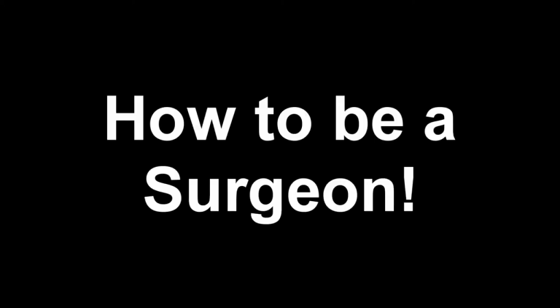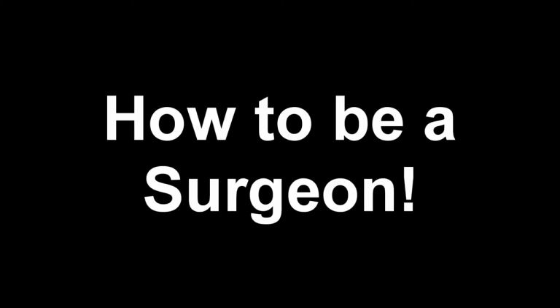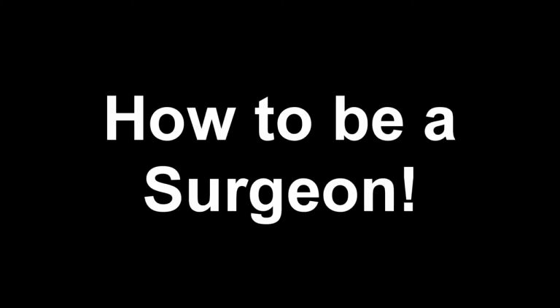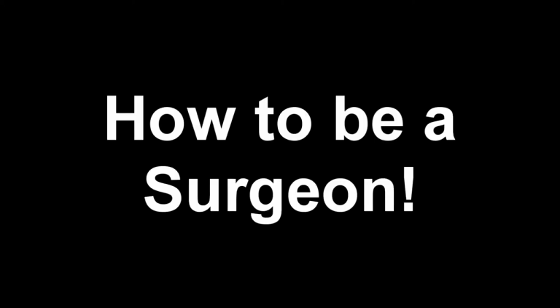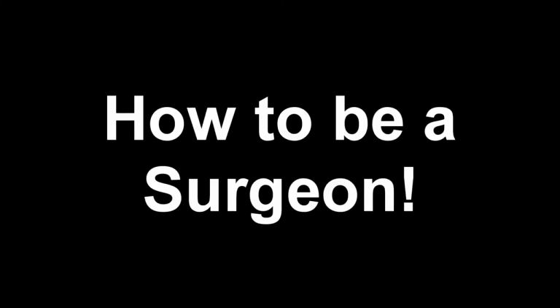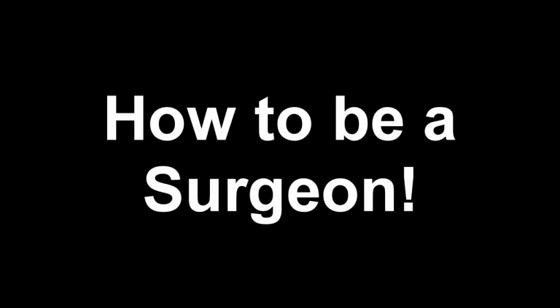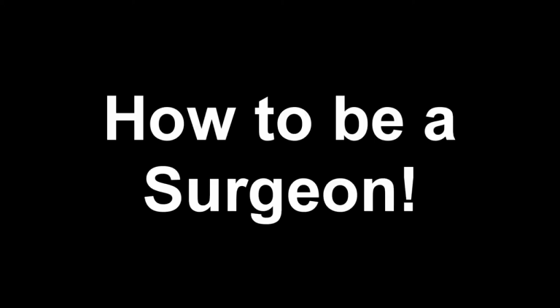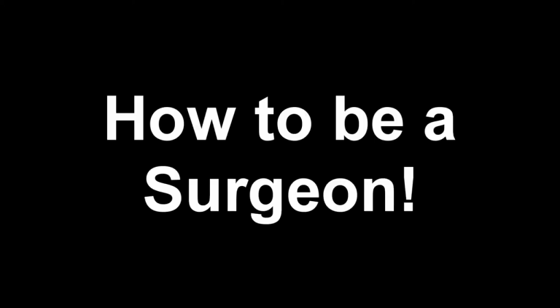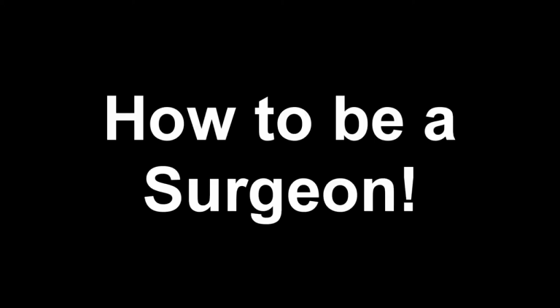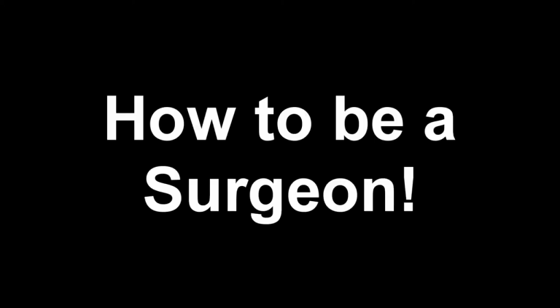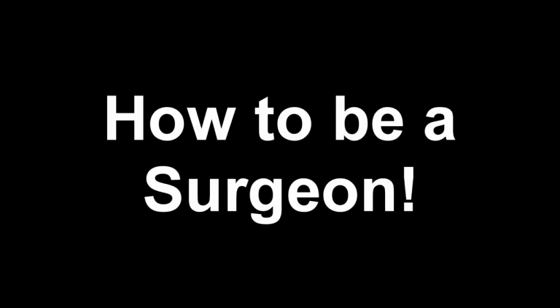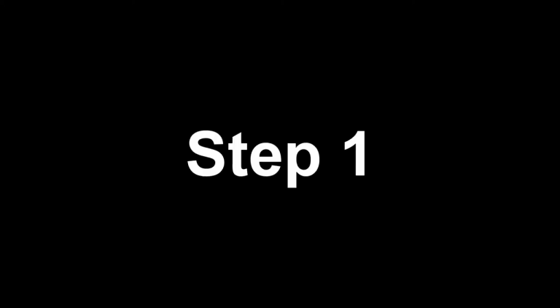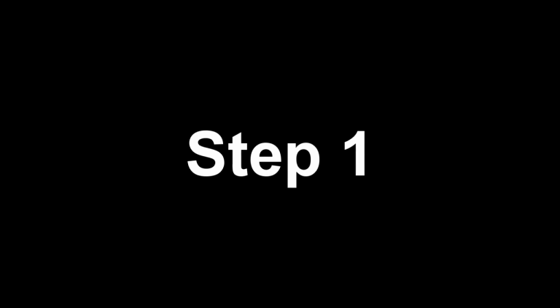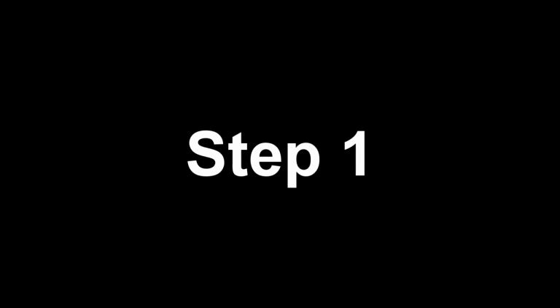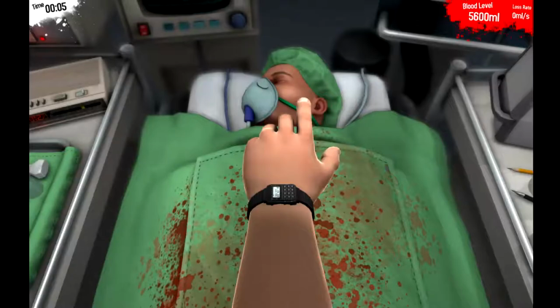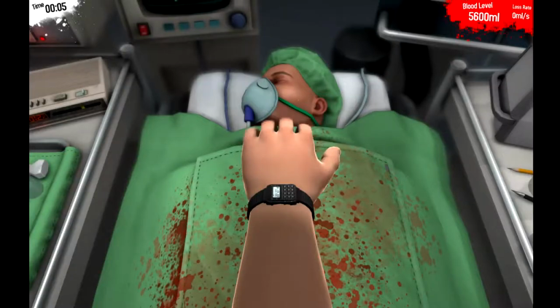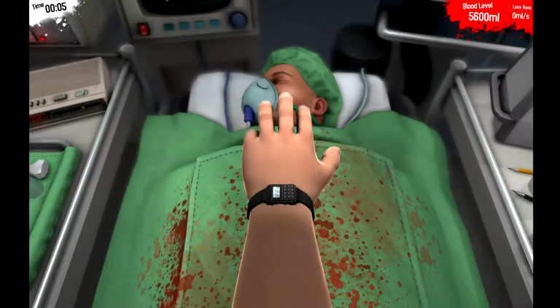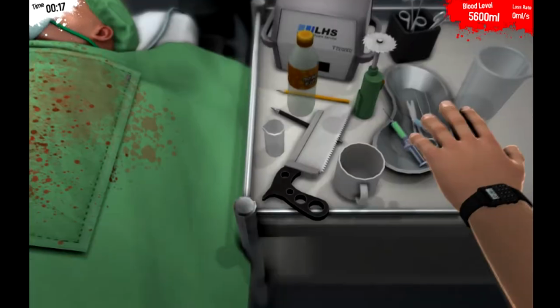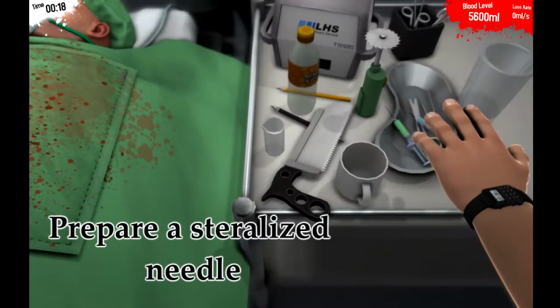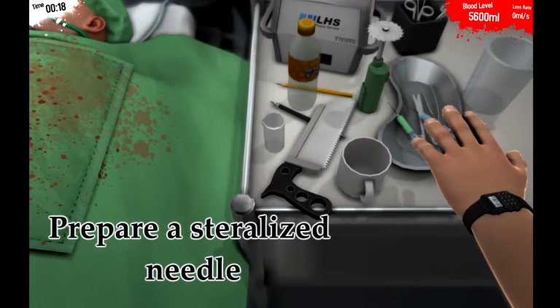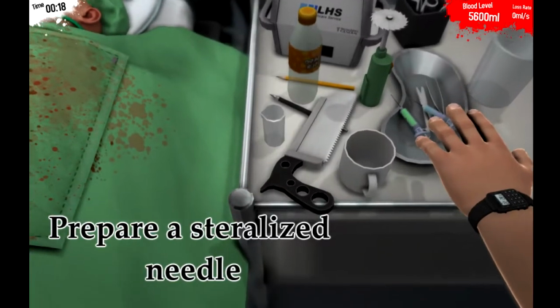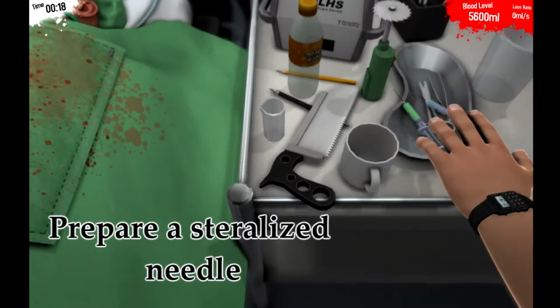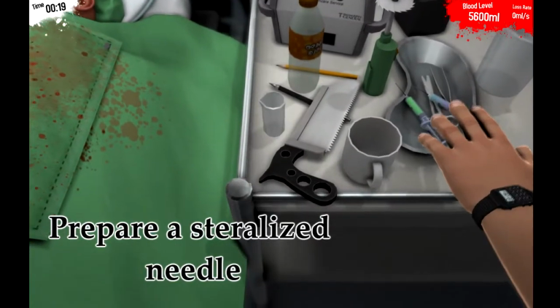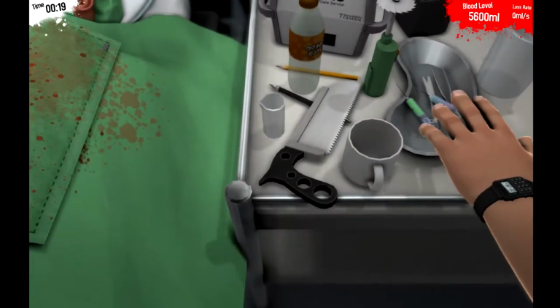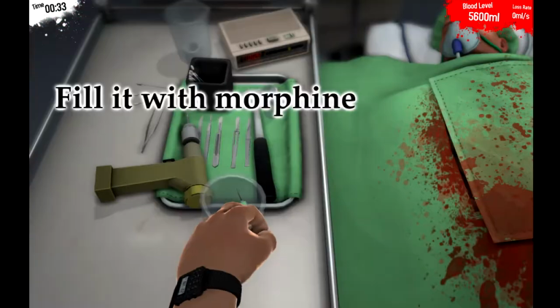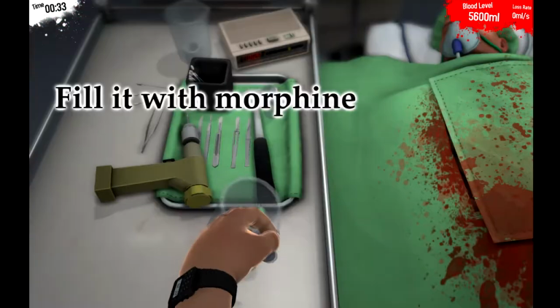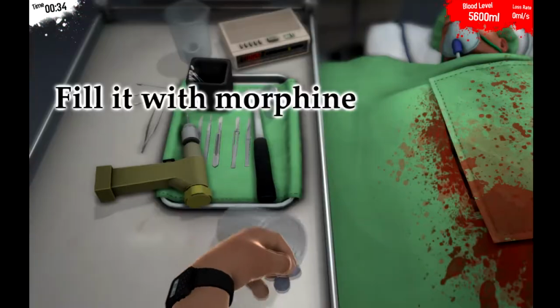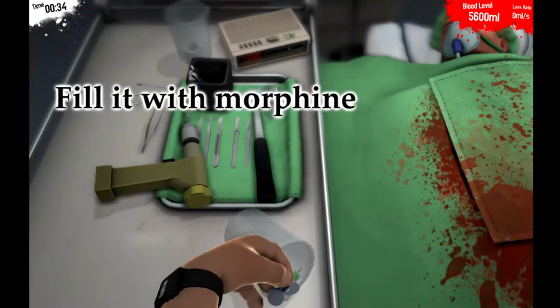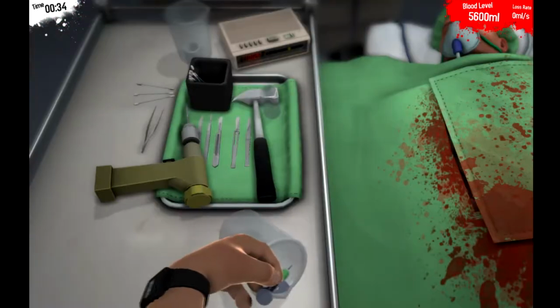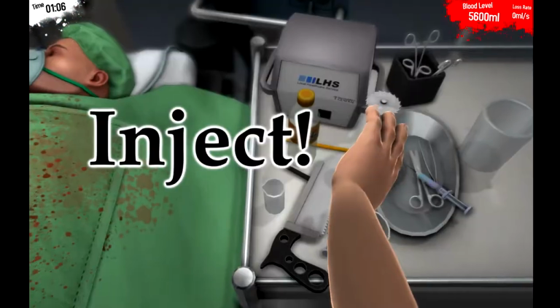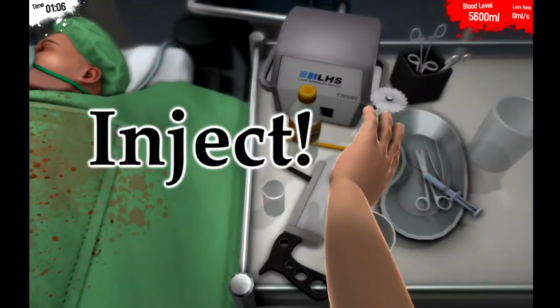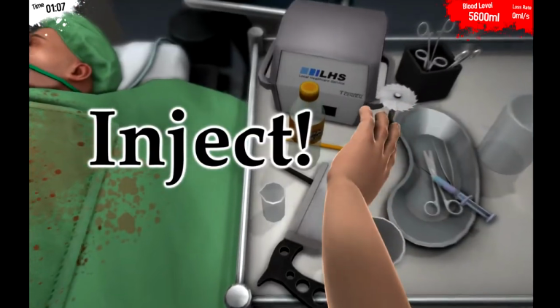How to be a surgeon. Step 1: Prepare a sterilised needle, fill it with morphine, inject!